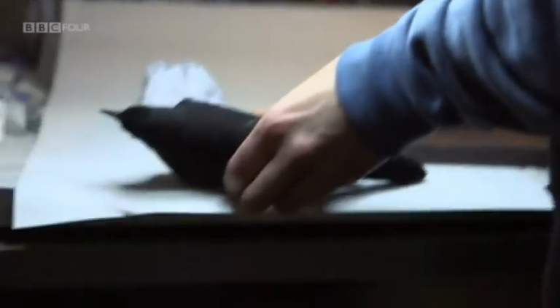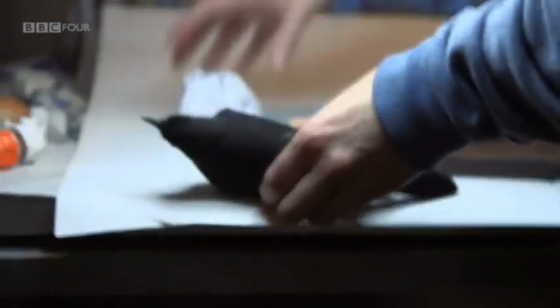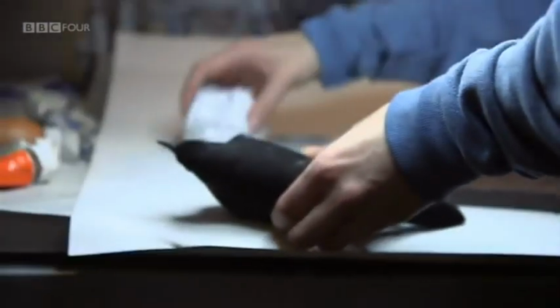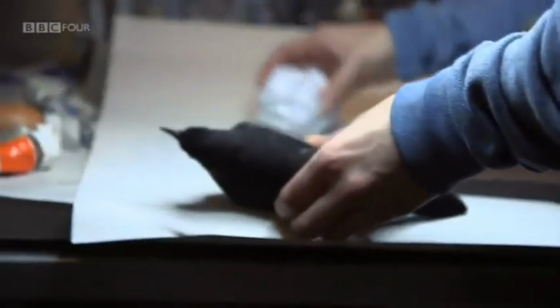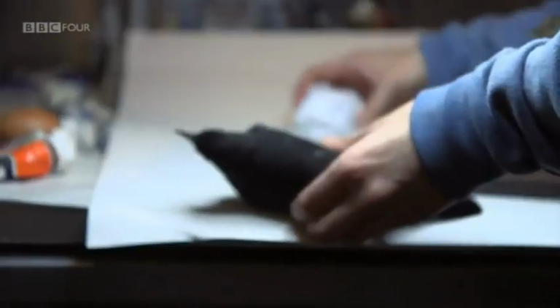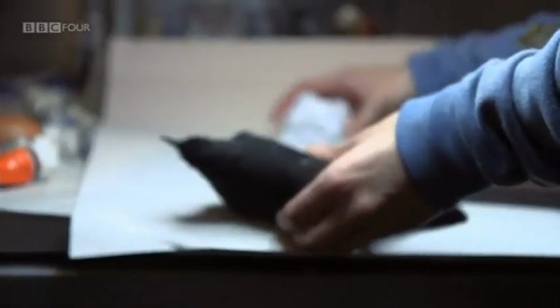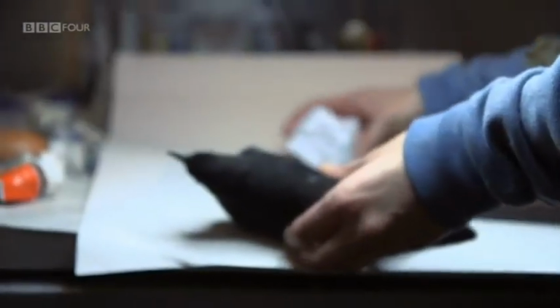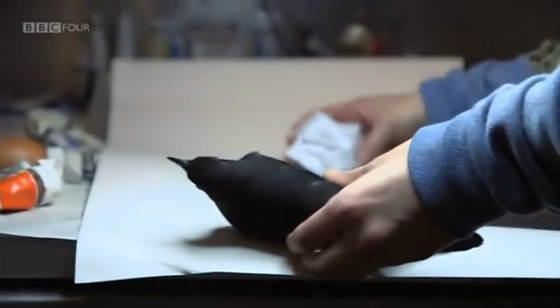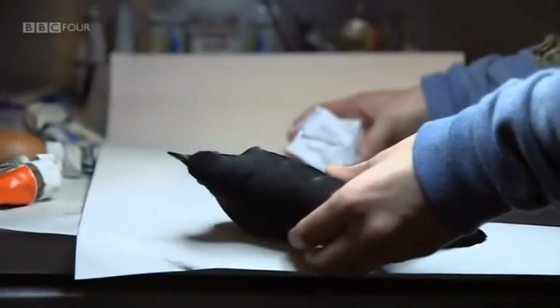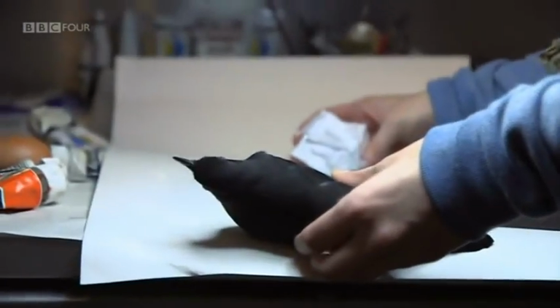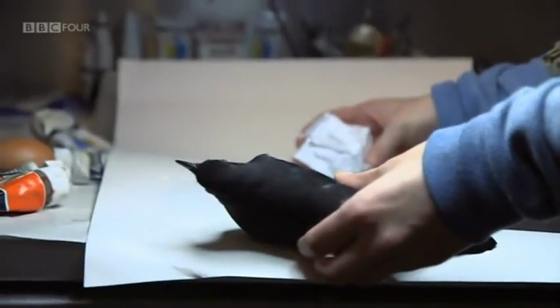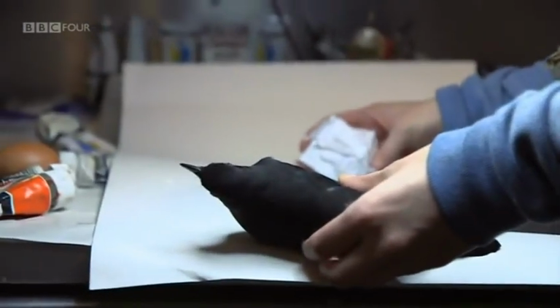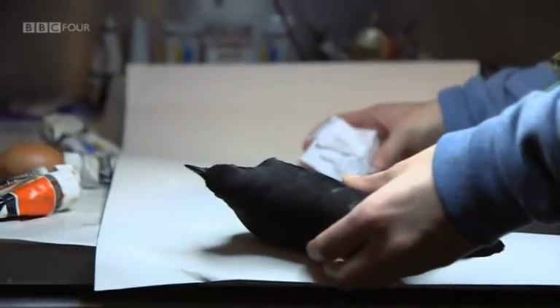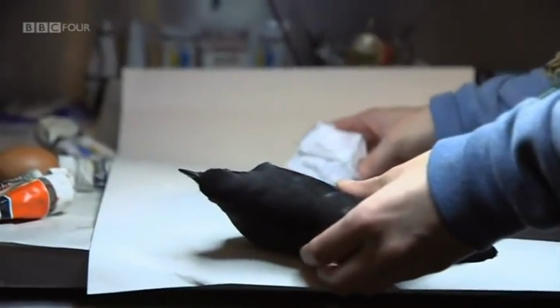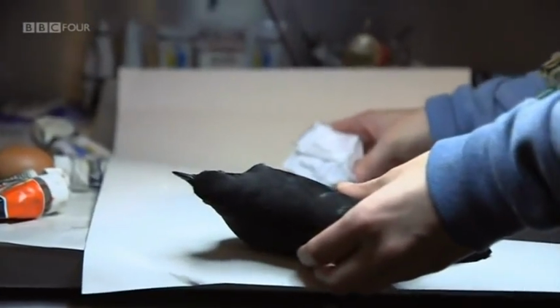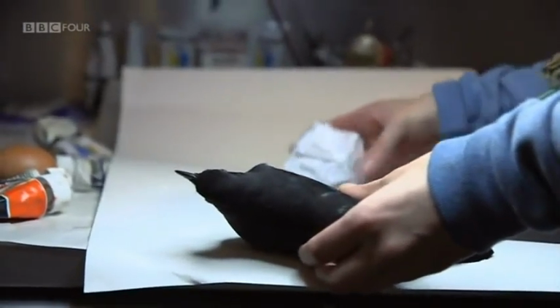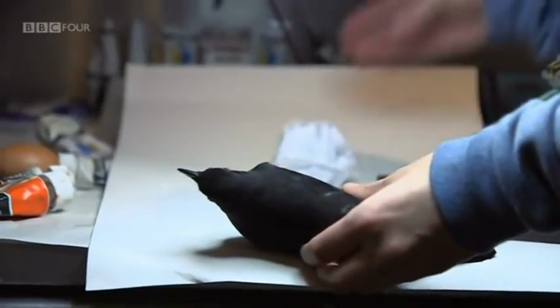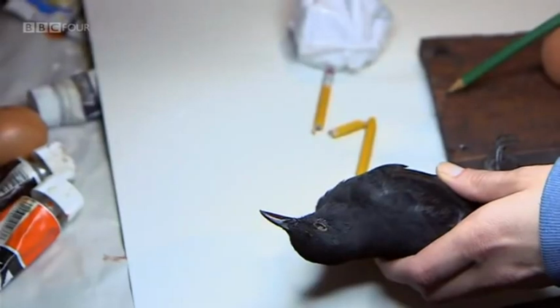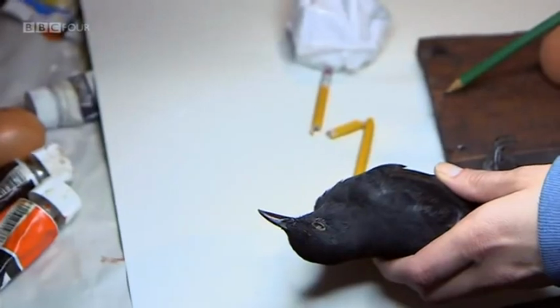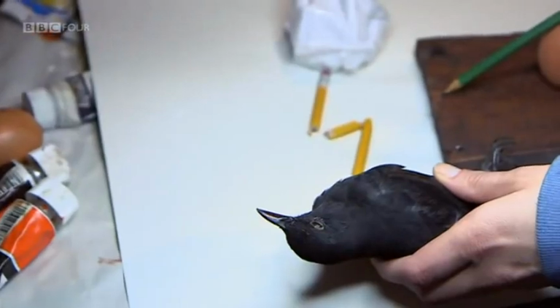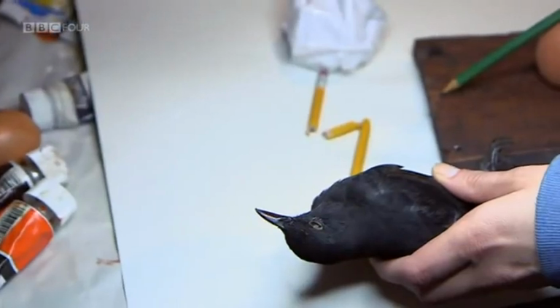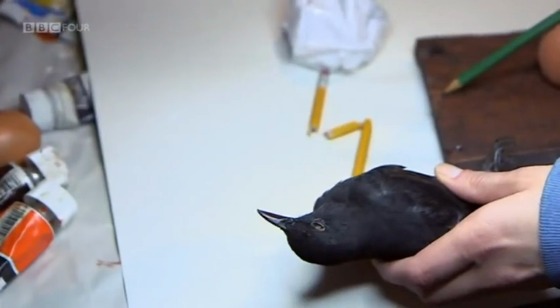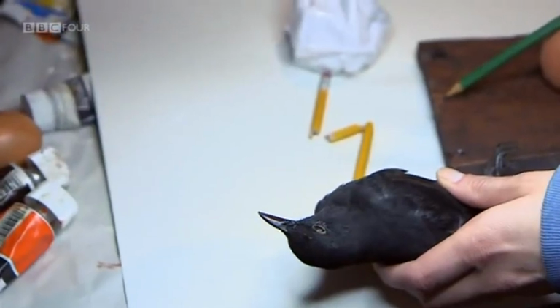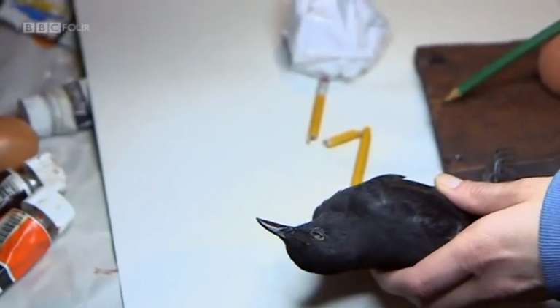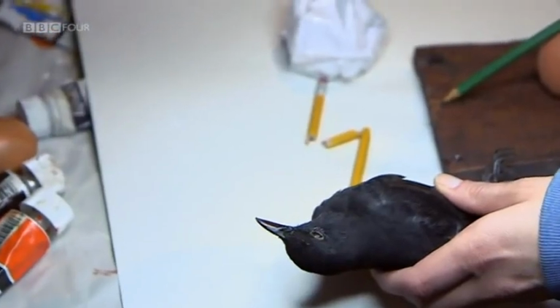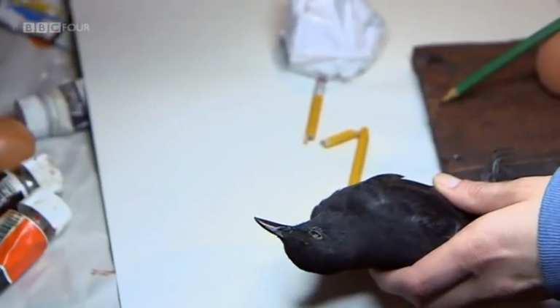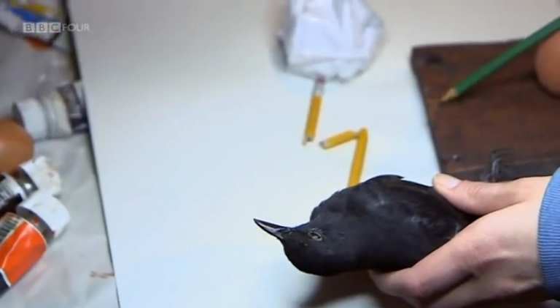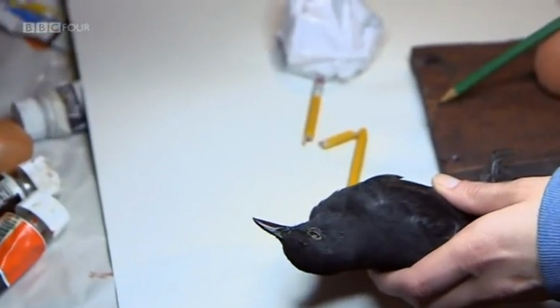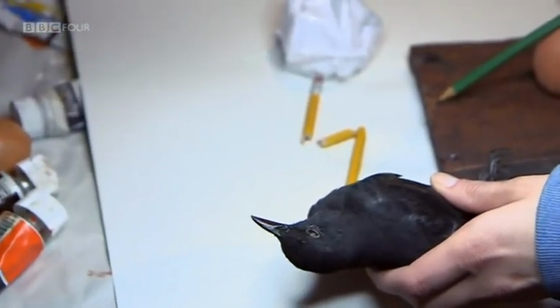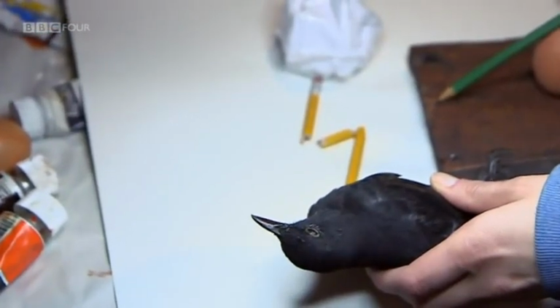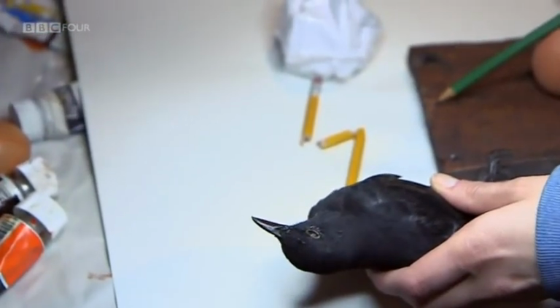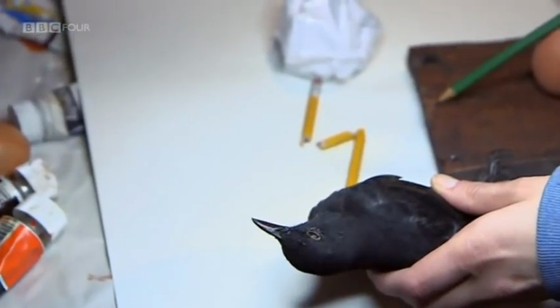I'm actually thinking now, putting this bird next to these, that the bird may be a little bit too big for this piece. I might have to try and find something a bit smaller.